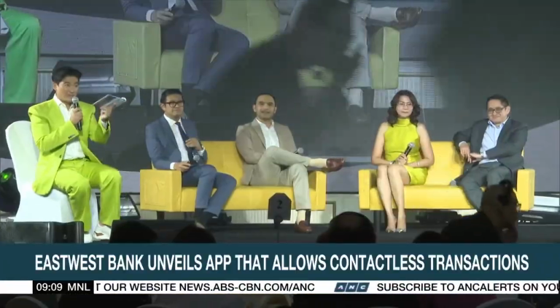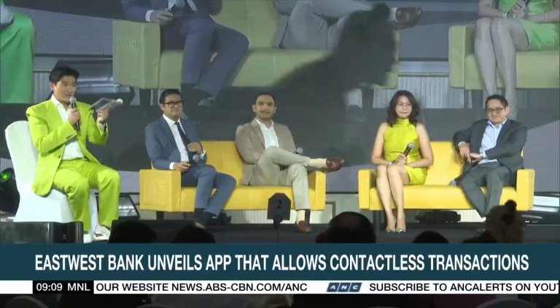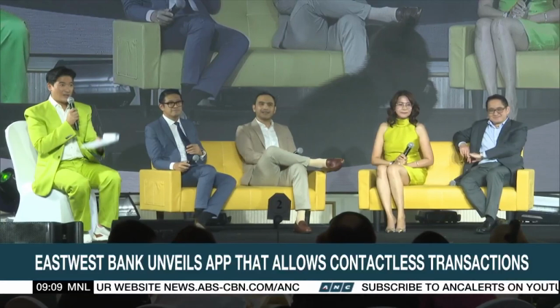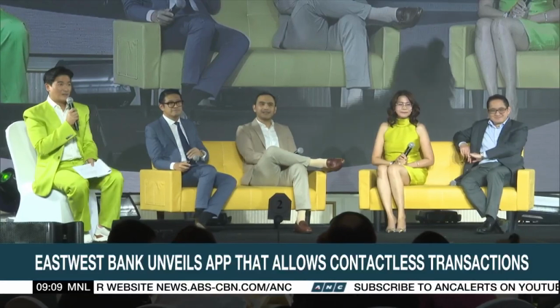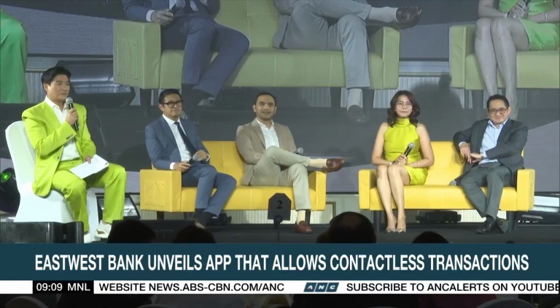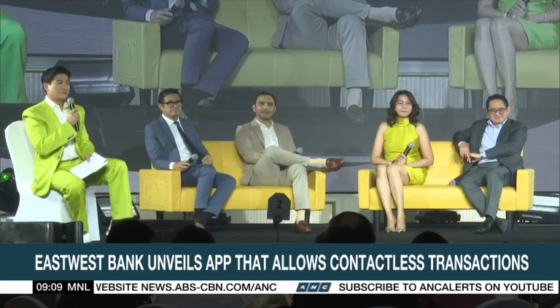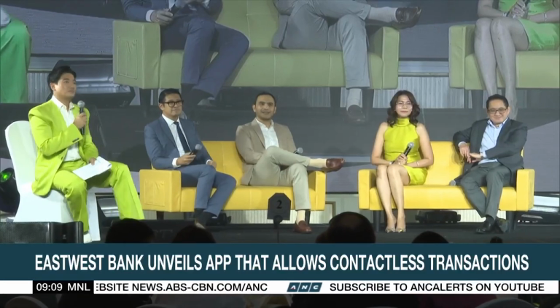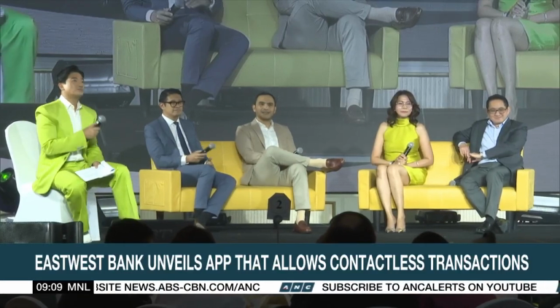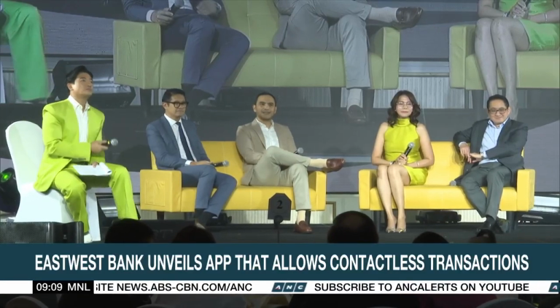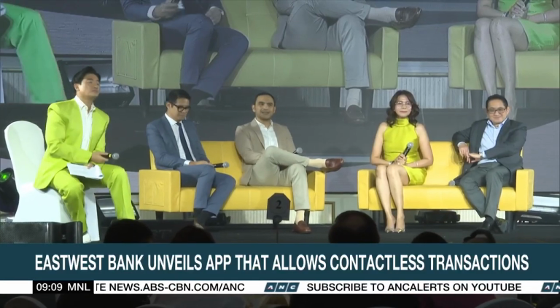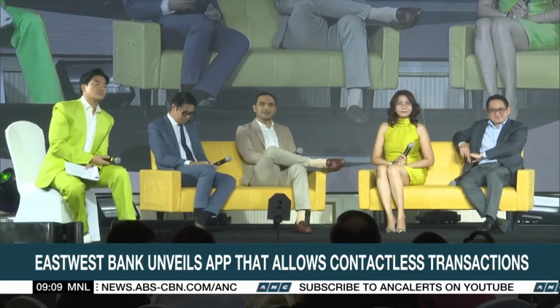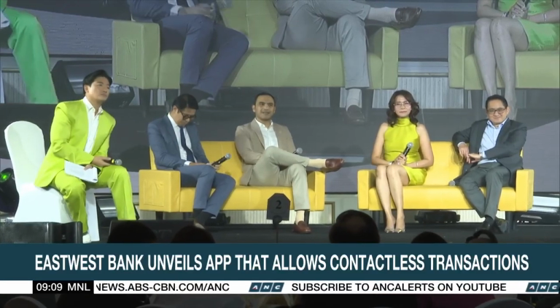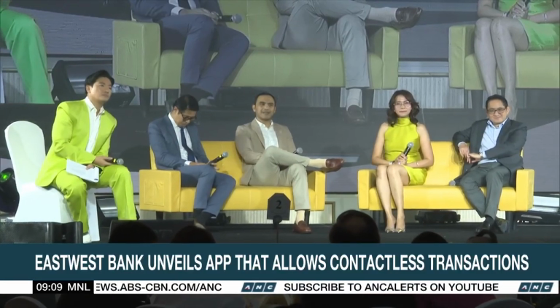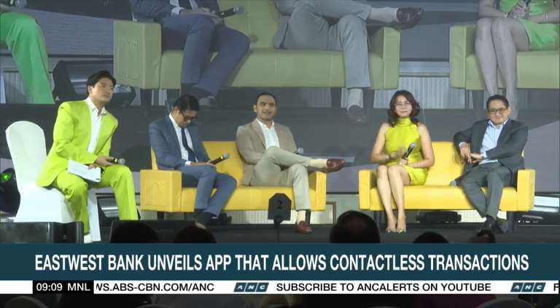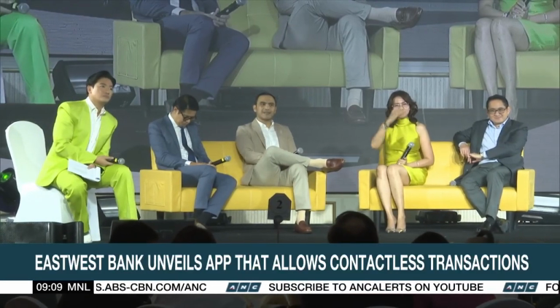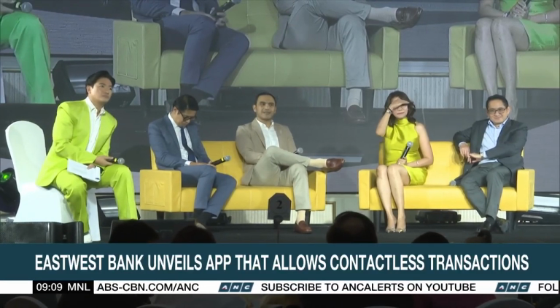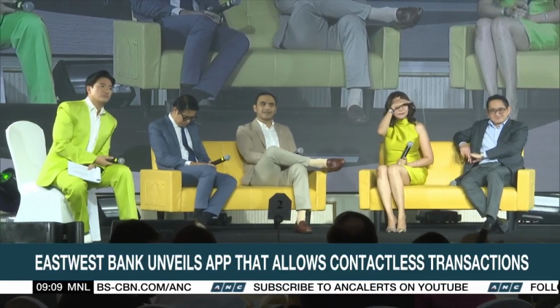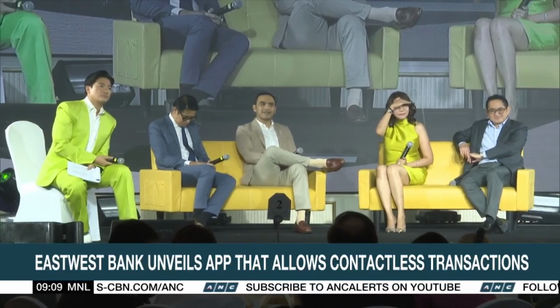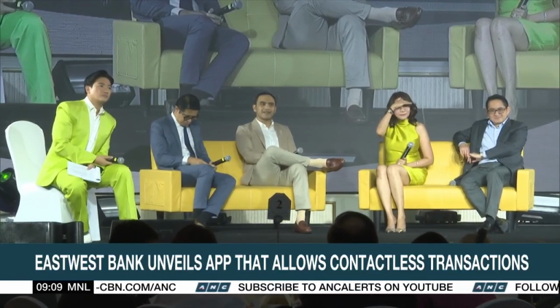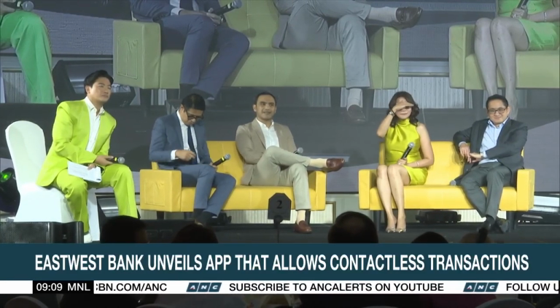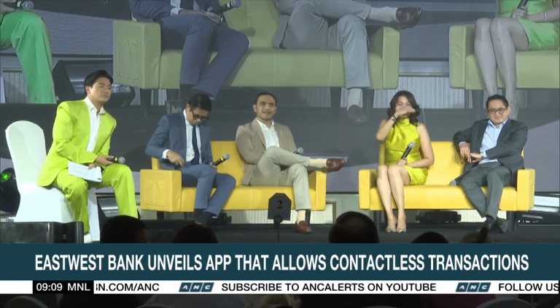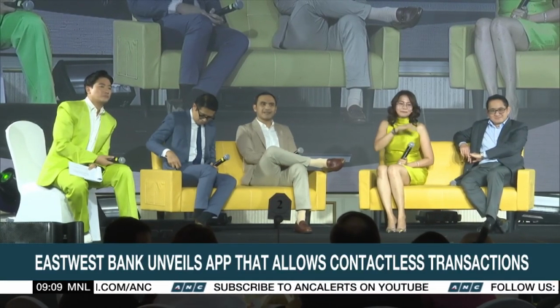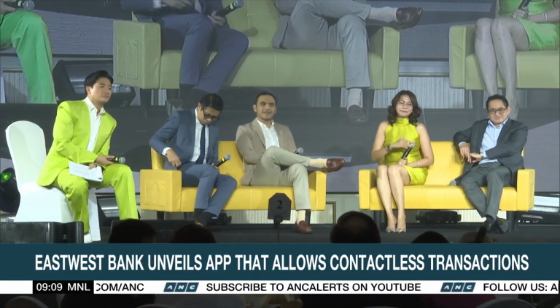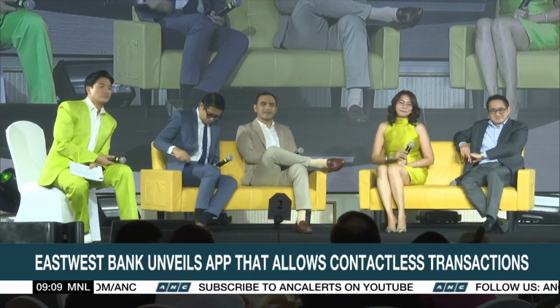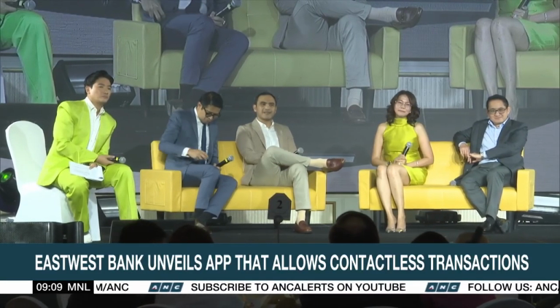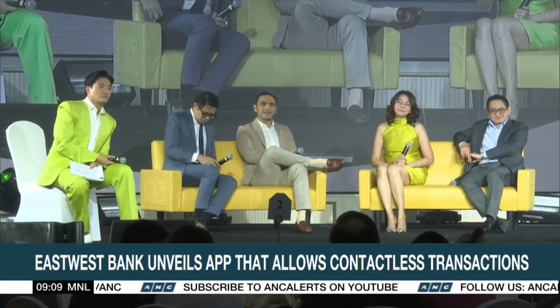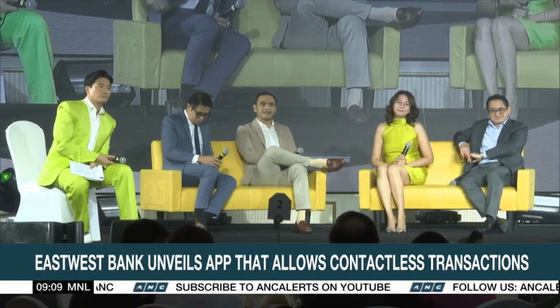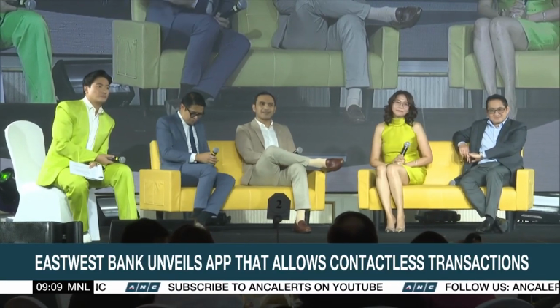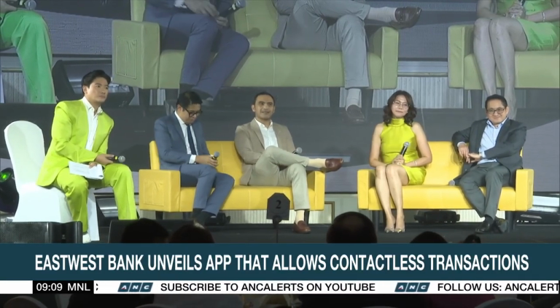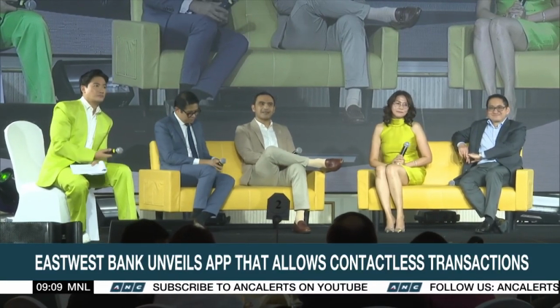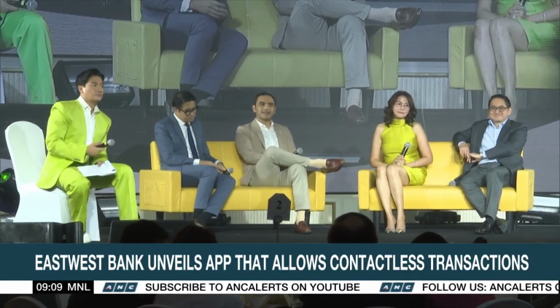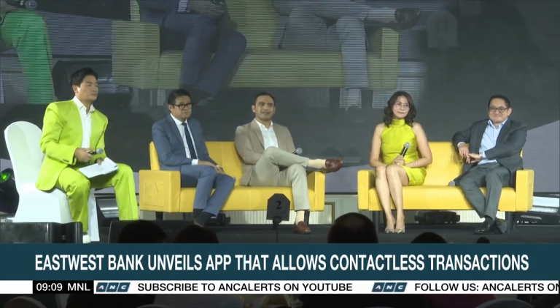EastWest Bank assures its customers that mechanisms are in place to prevent fraud in the app.